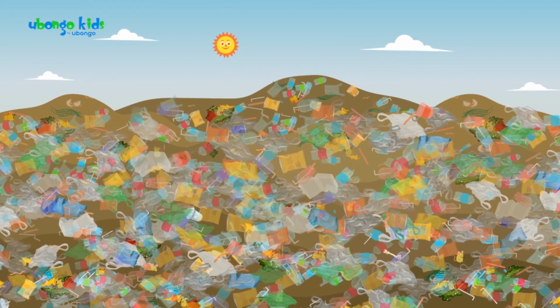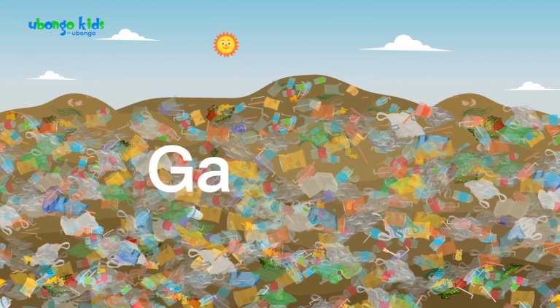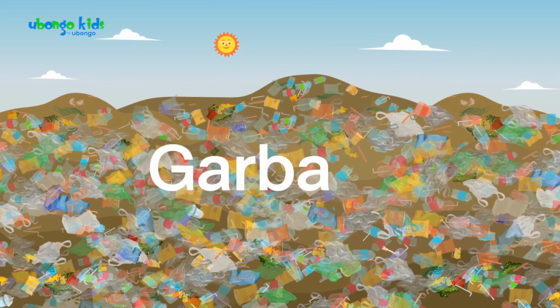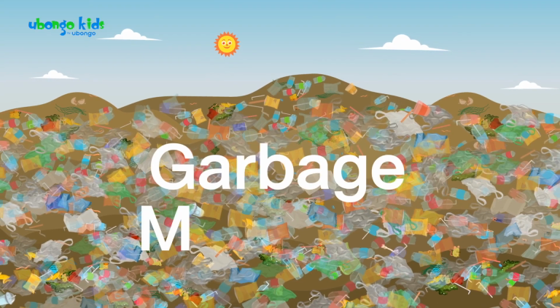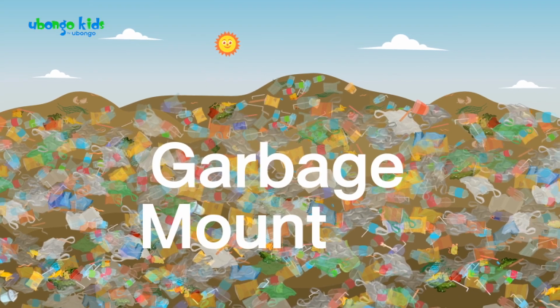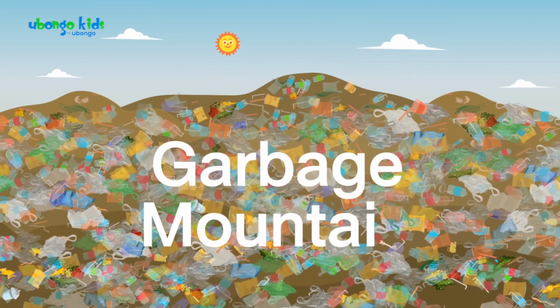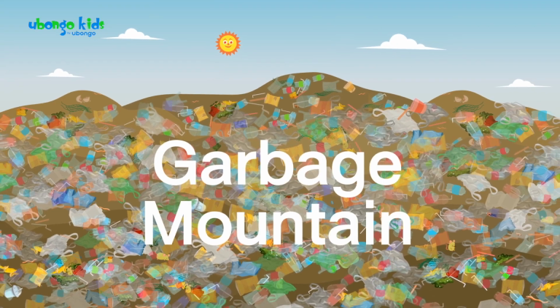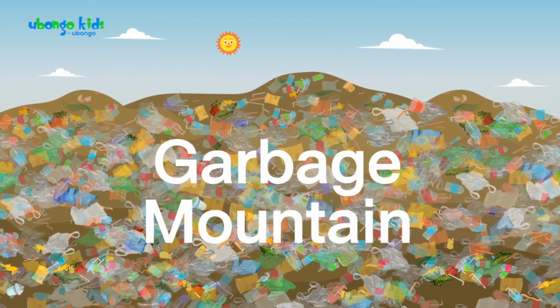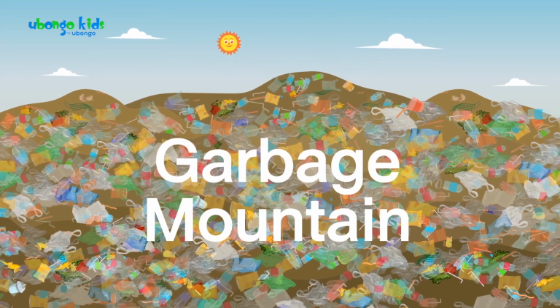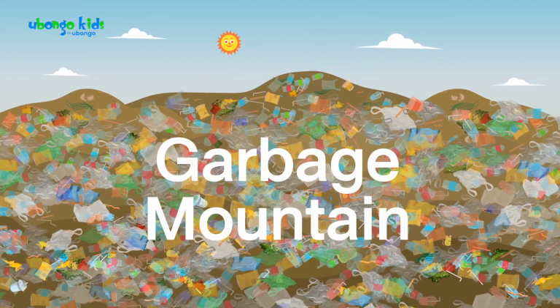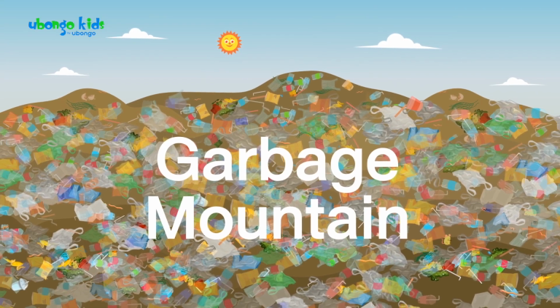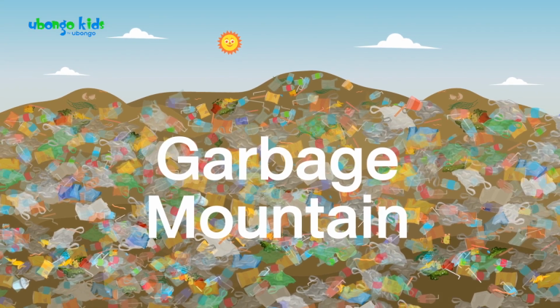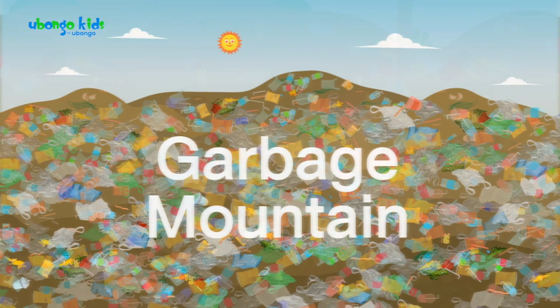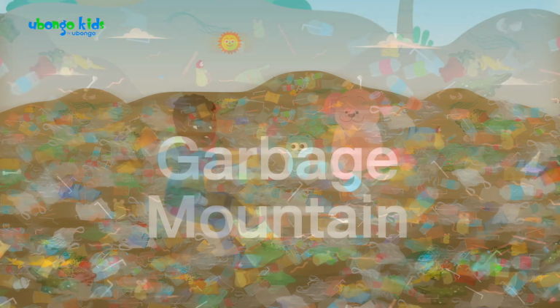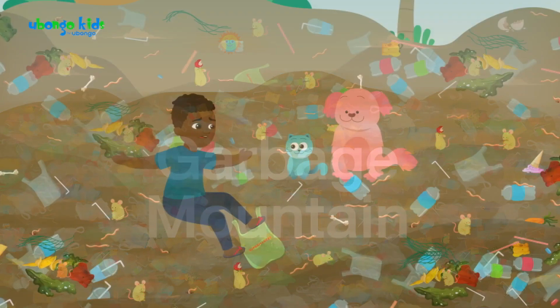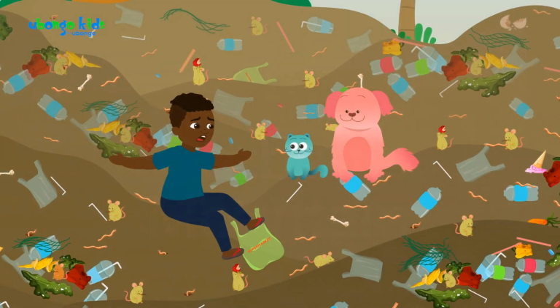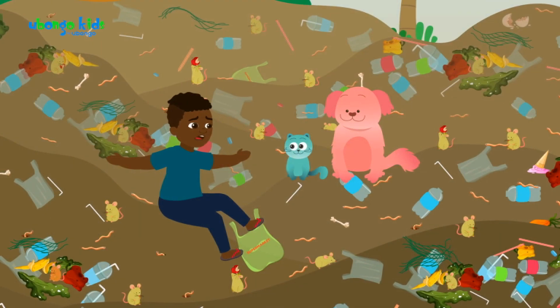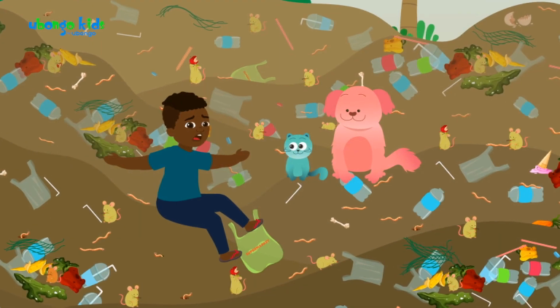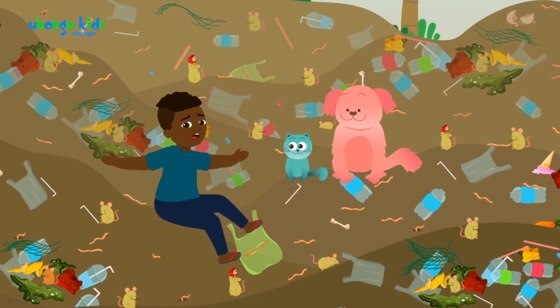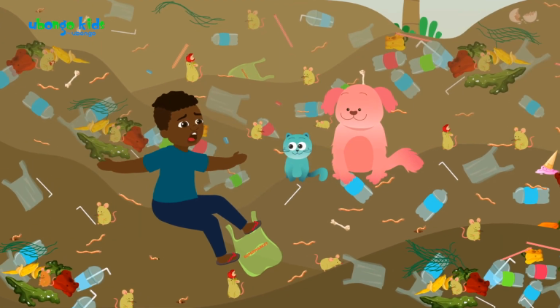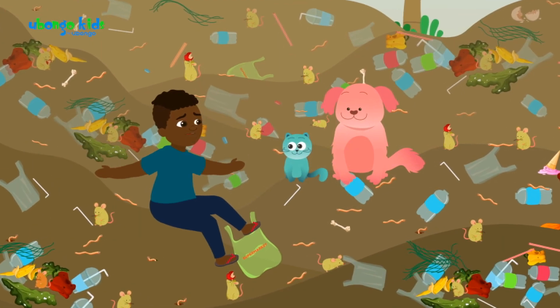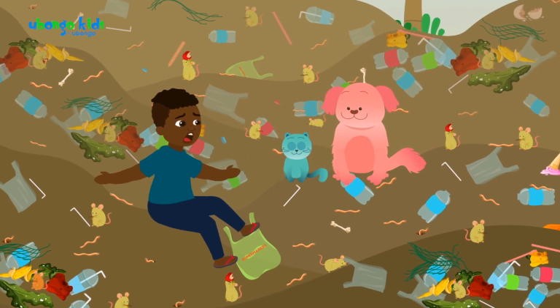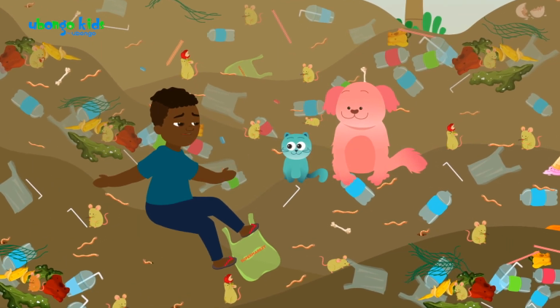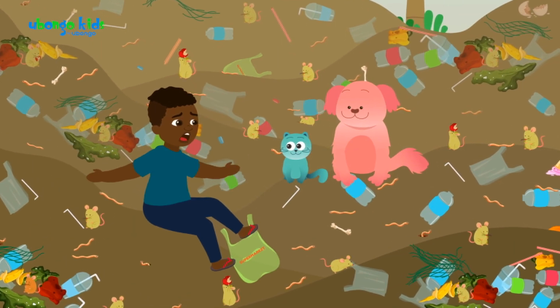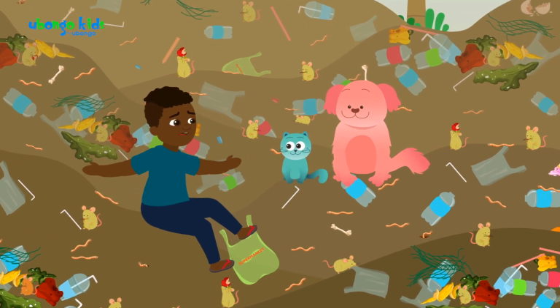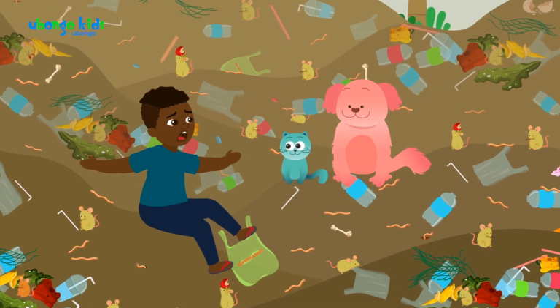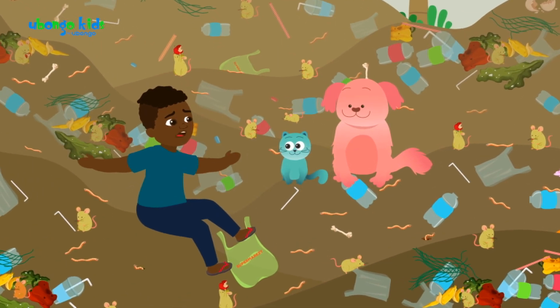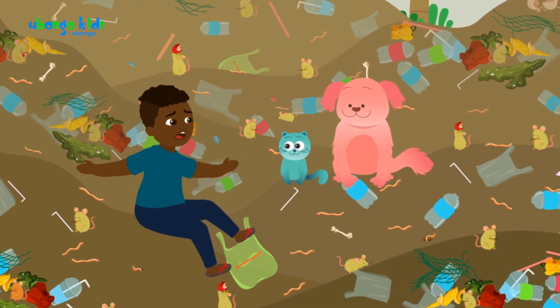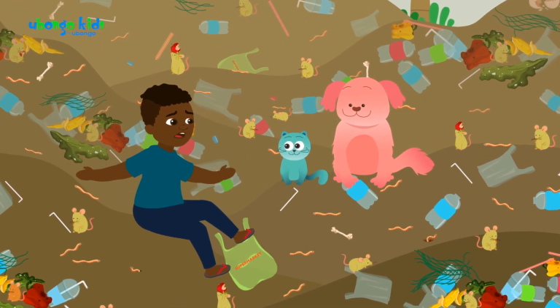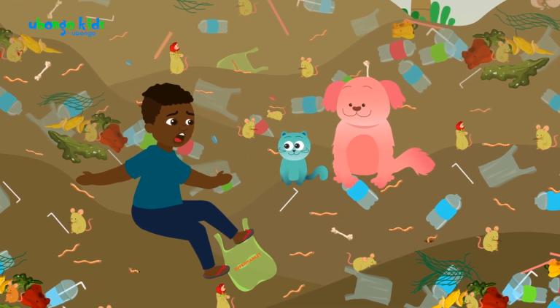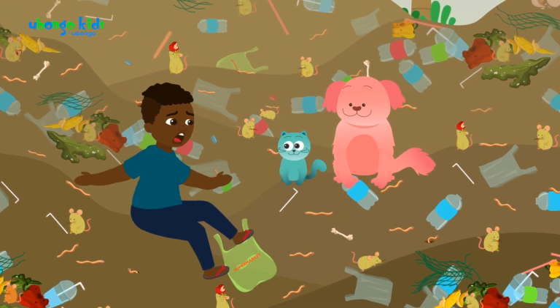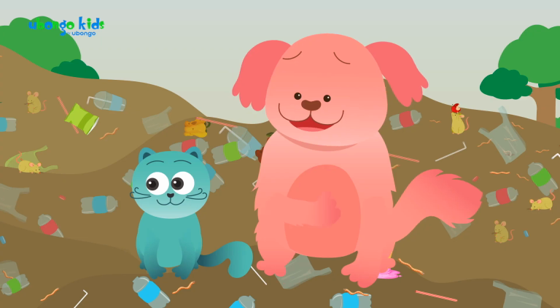Garbage Mountain. Wow, where am I? What's that stench? I want to vomit!